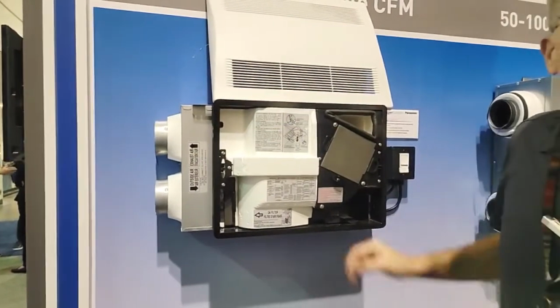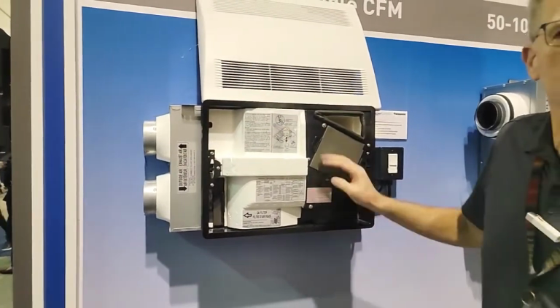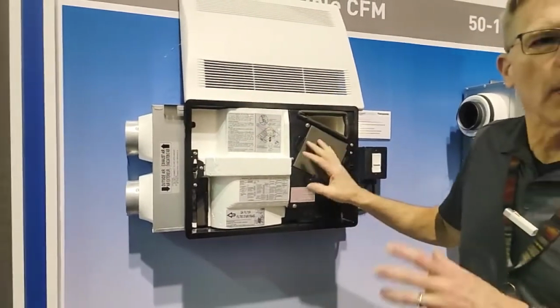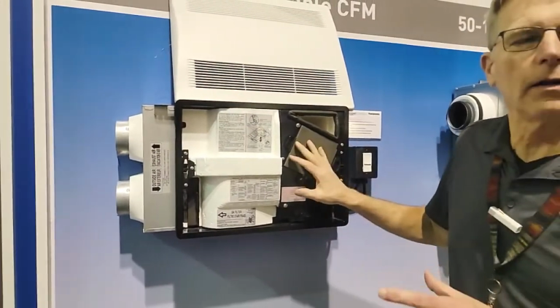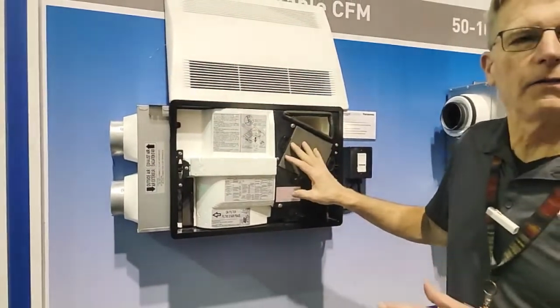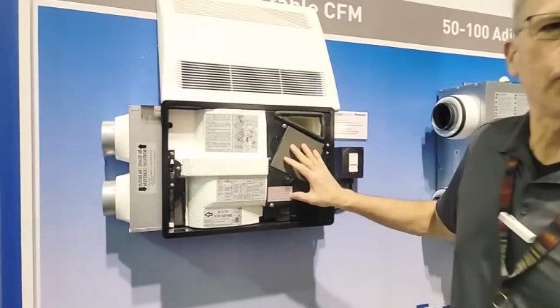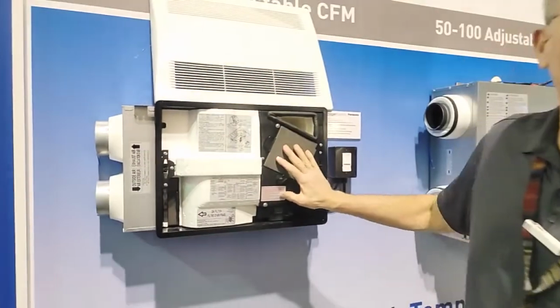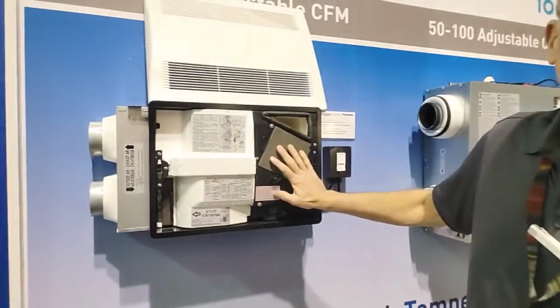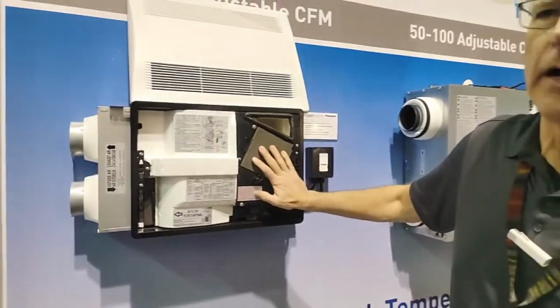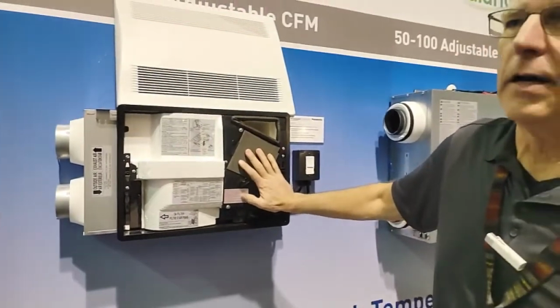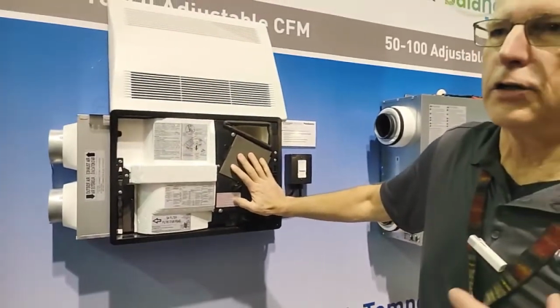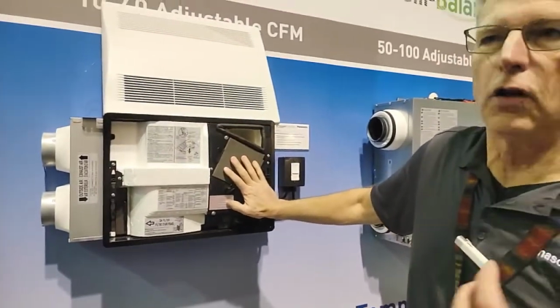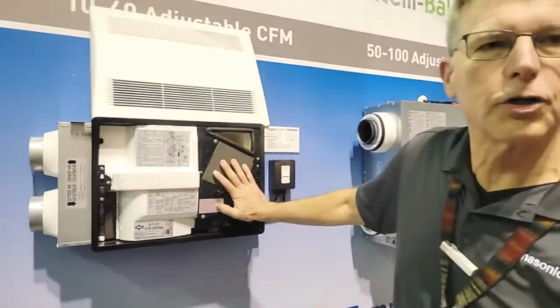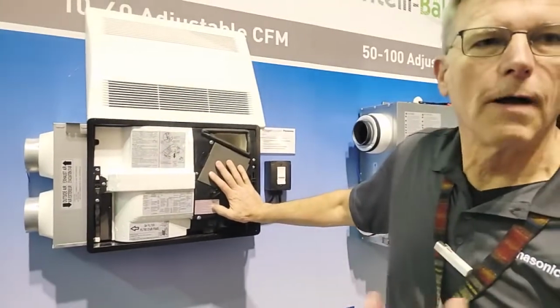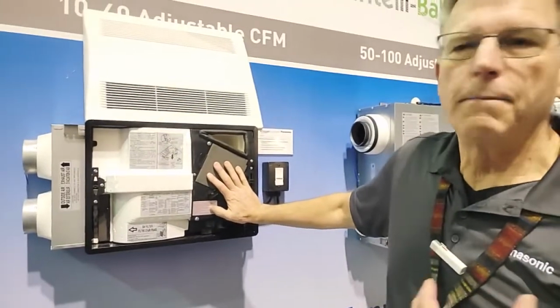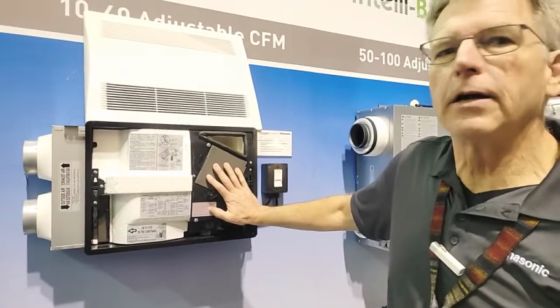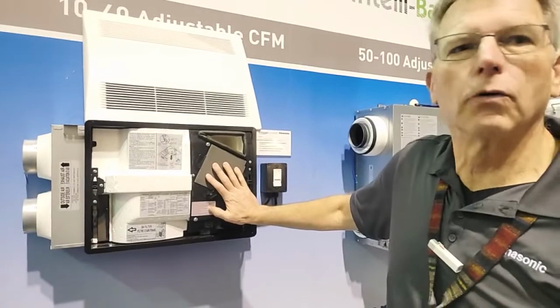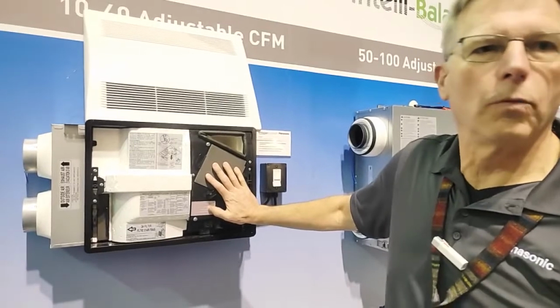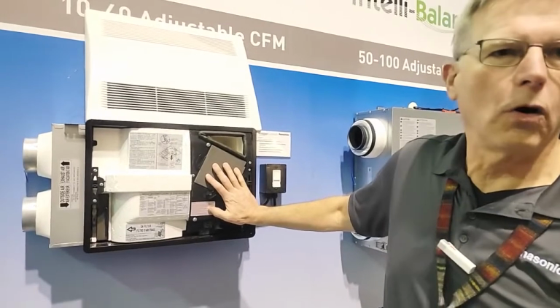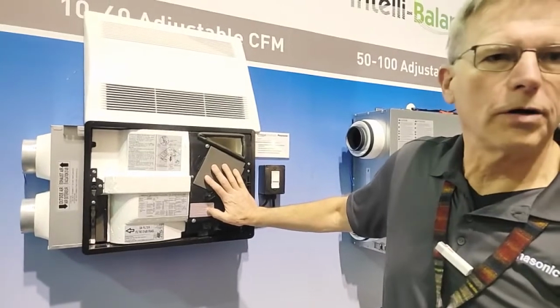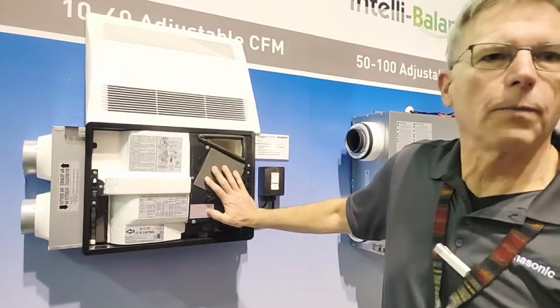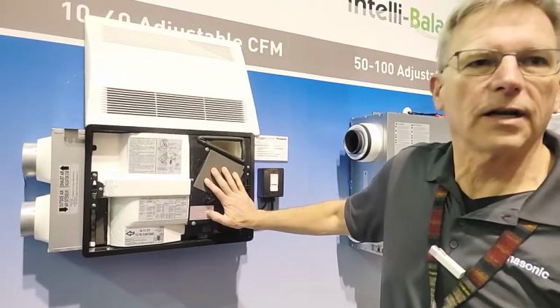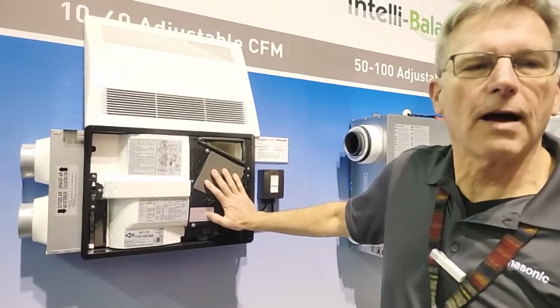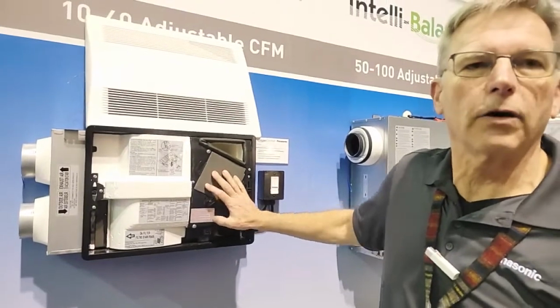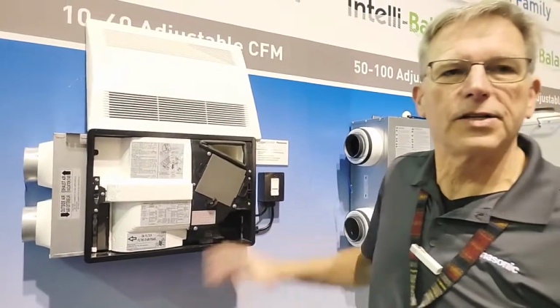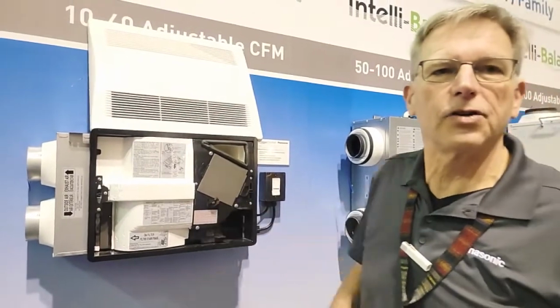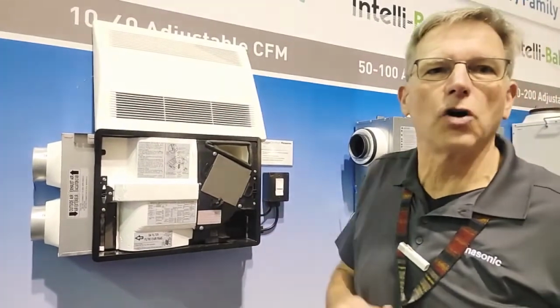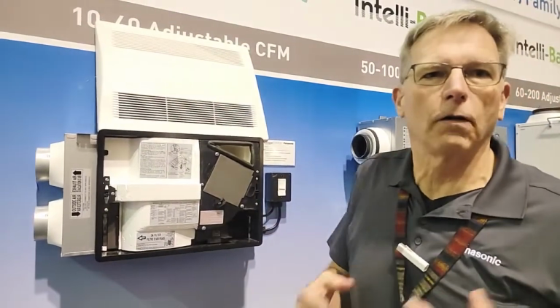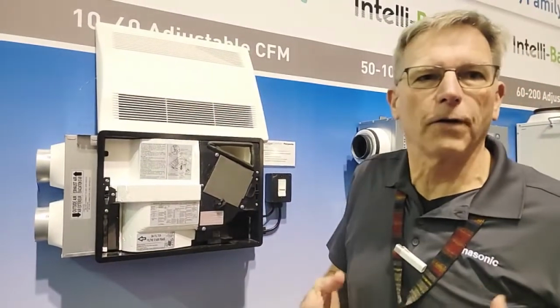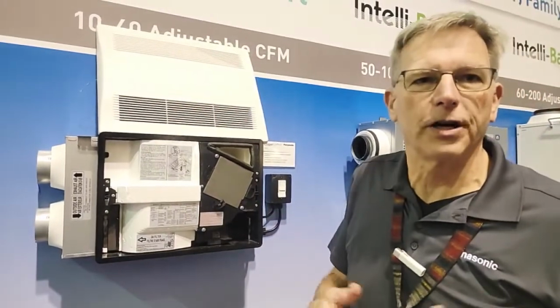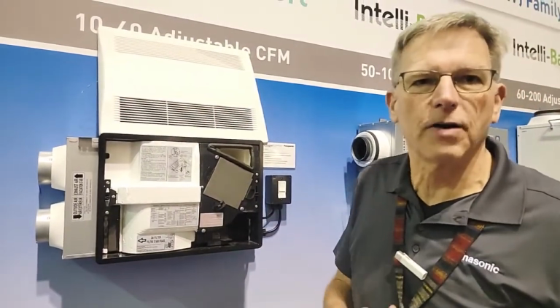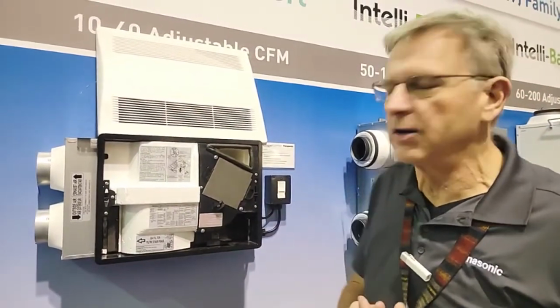This is a great little device to work in a large media room or someplace like that where it creates a zonal fresh air strategy.